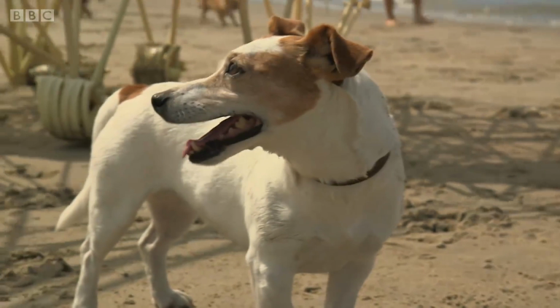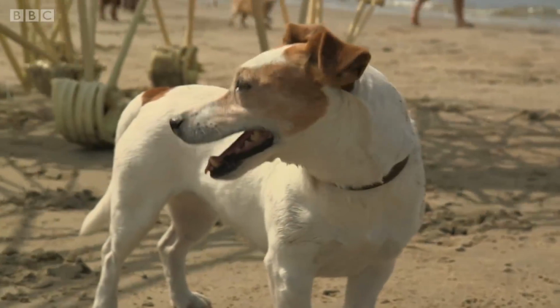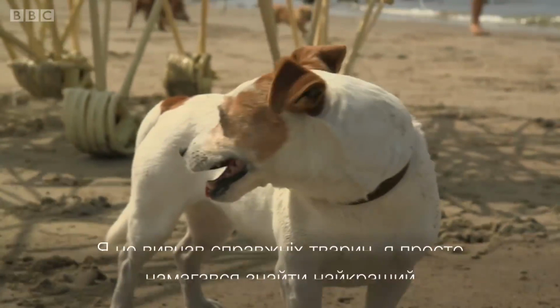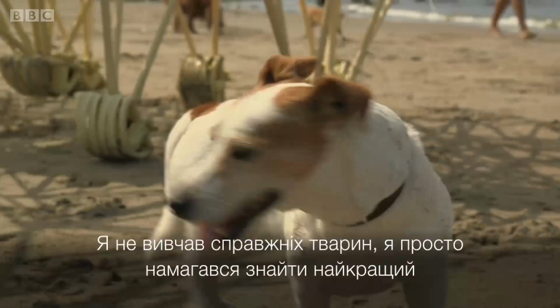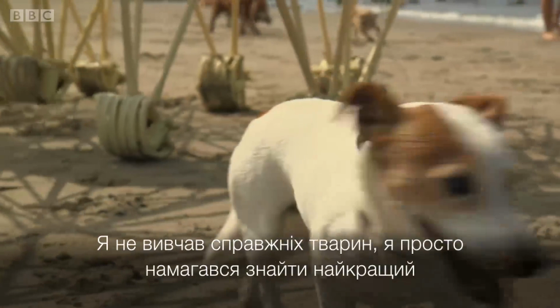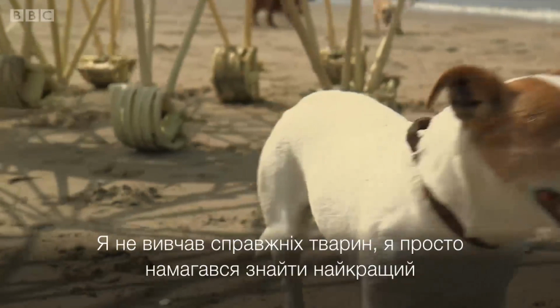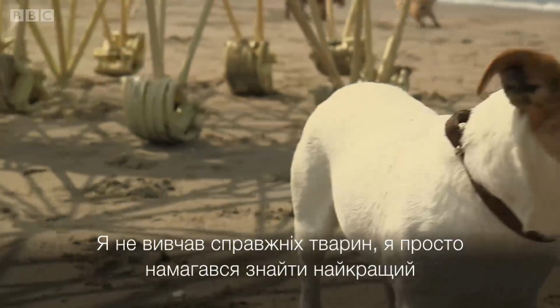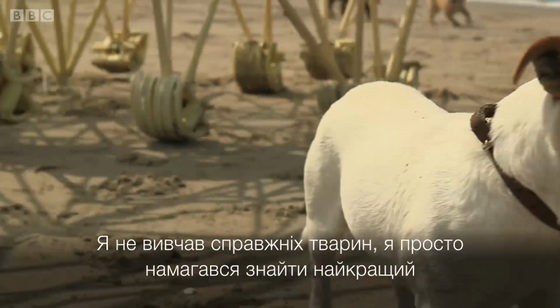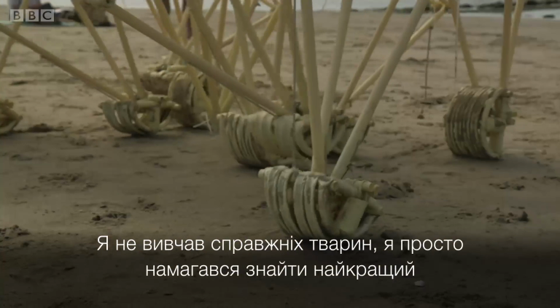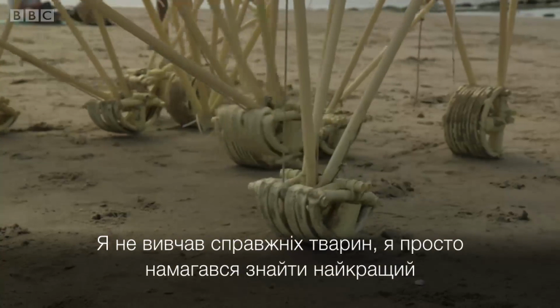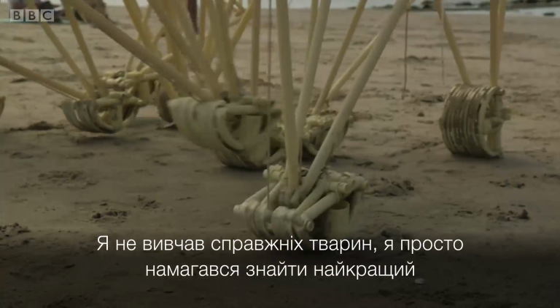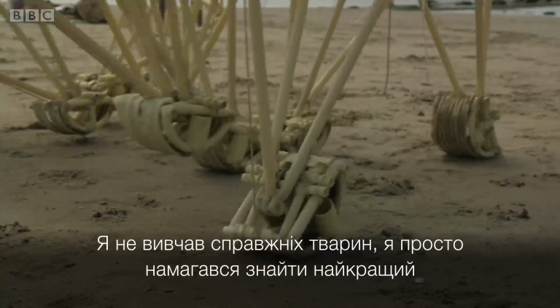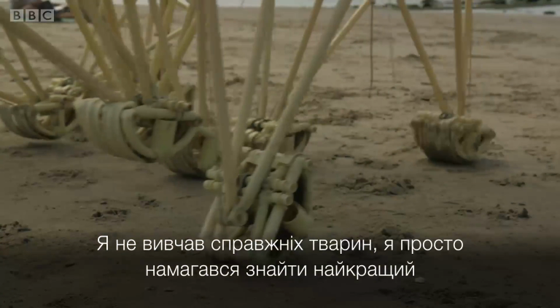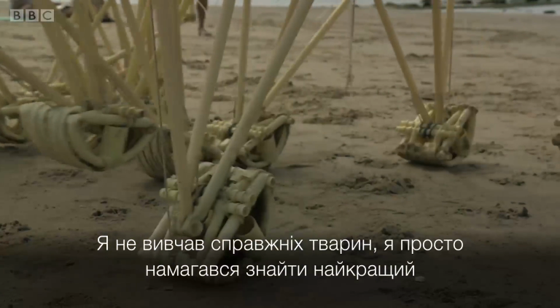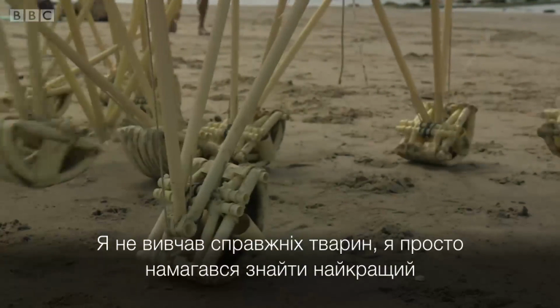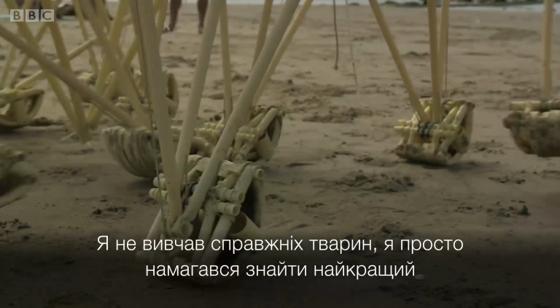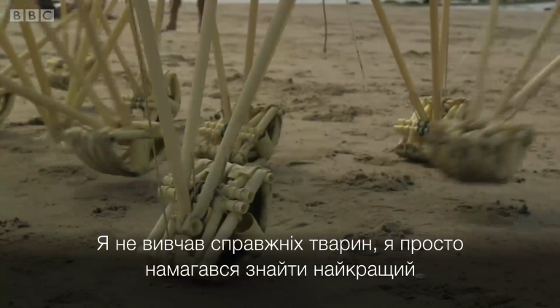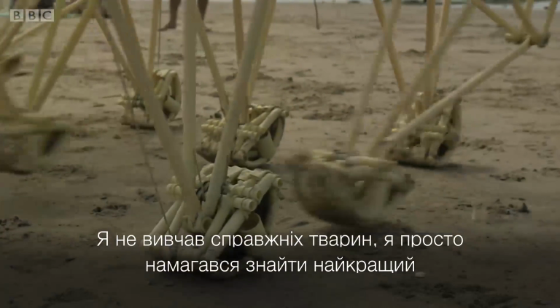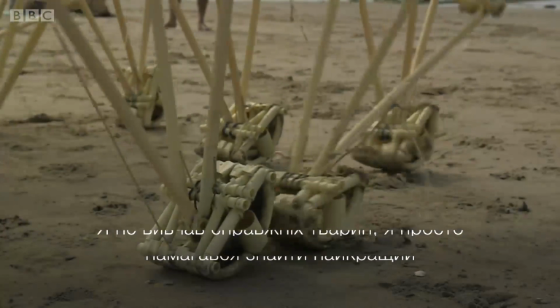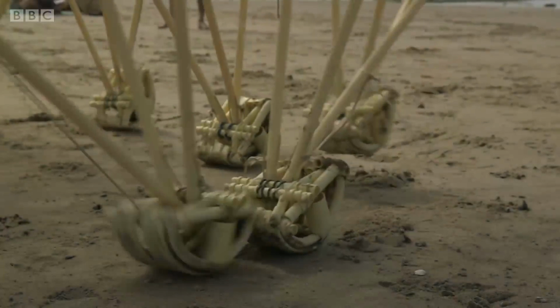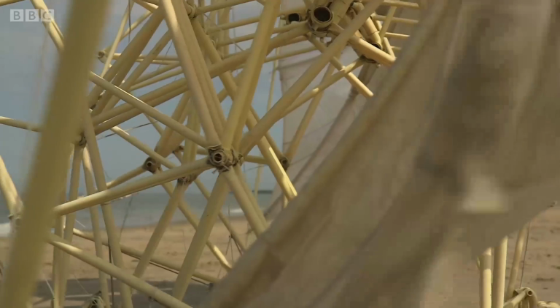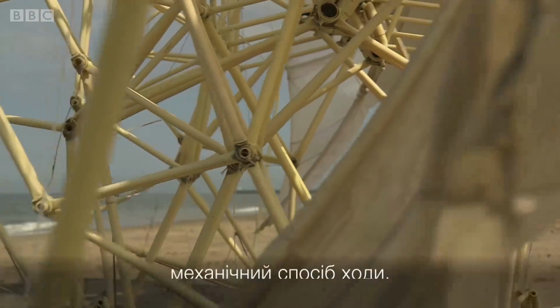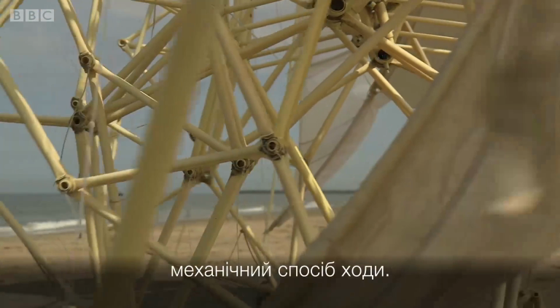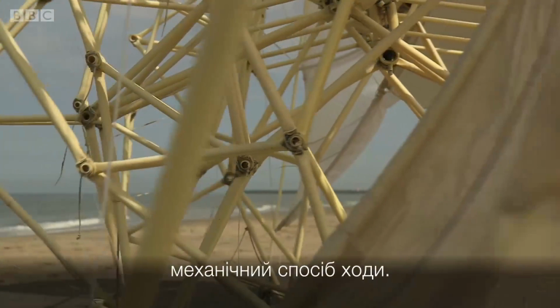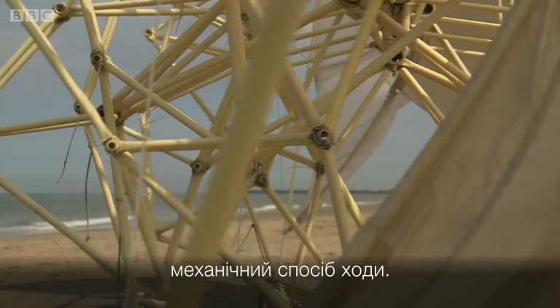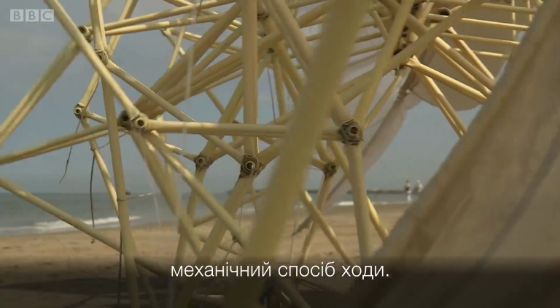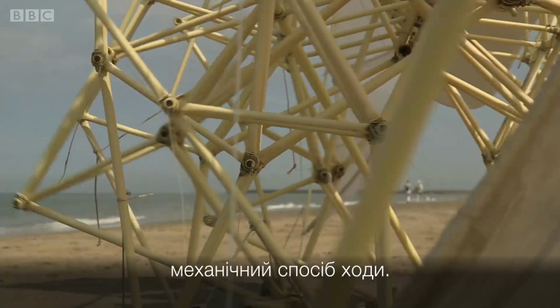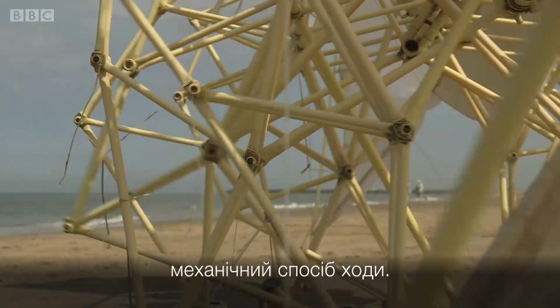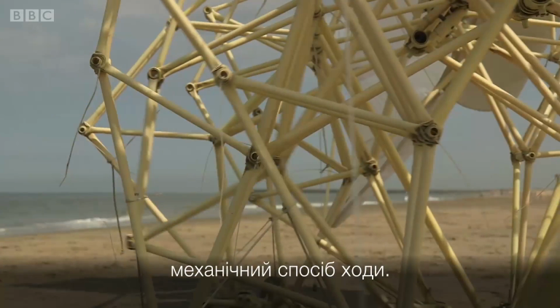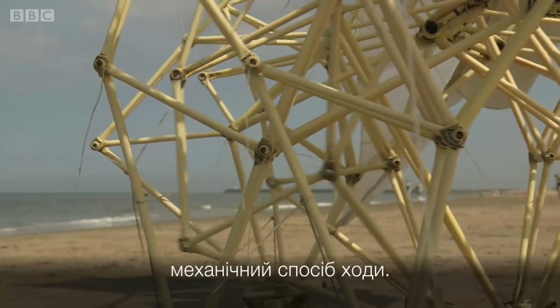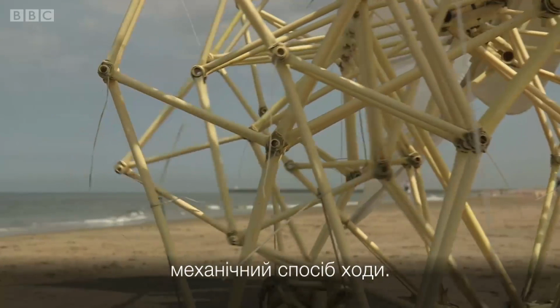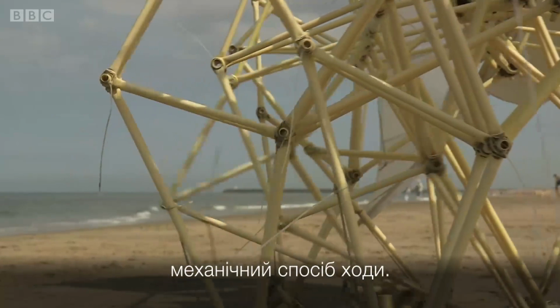I didn't study real animals. I just tried to figure out what is mechanically the best way to walk.